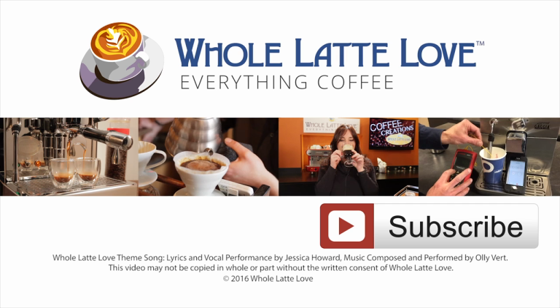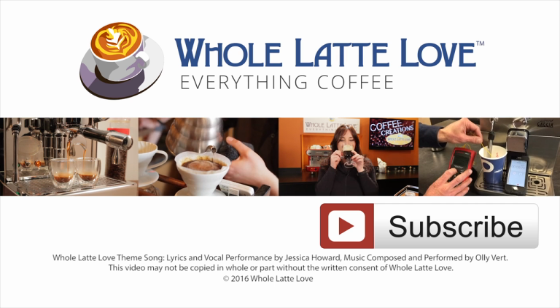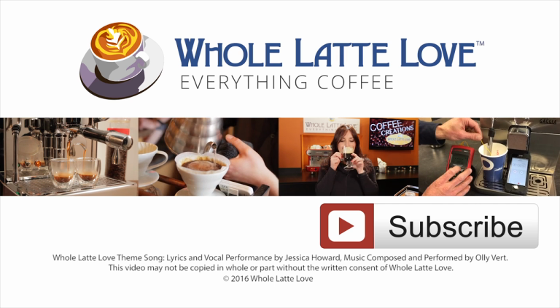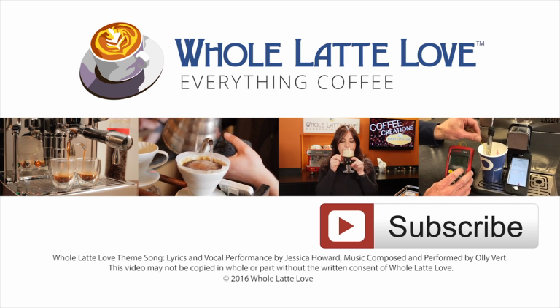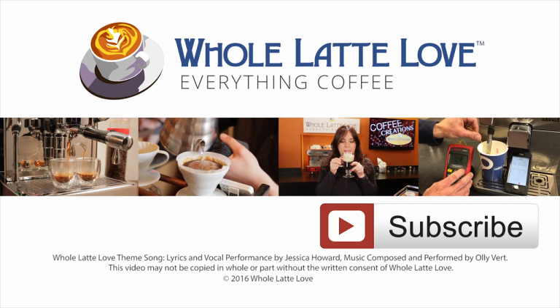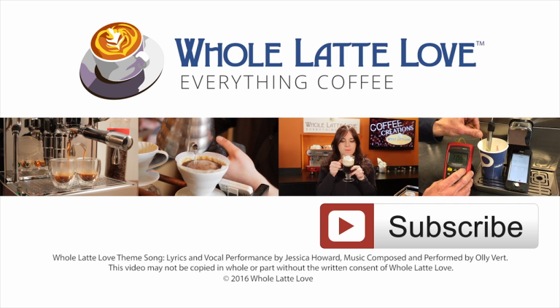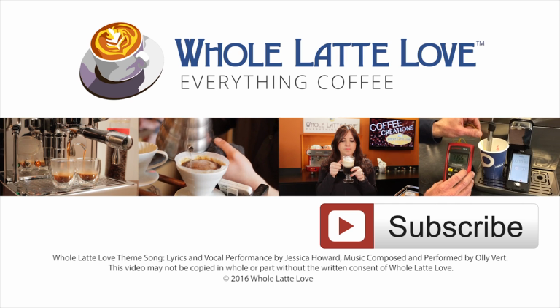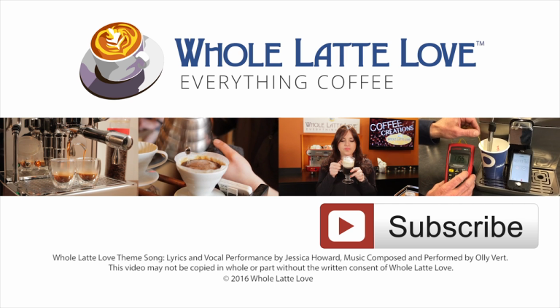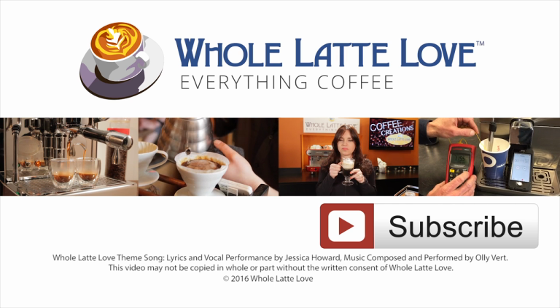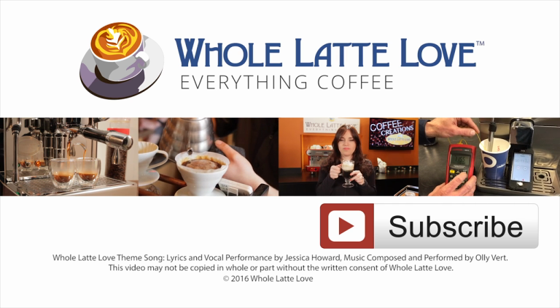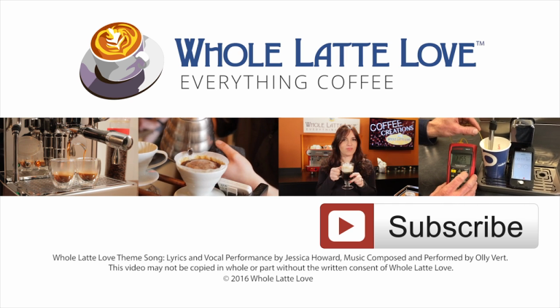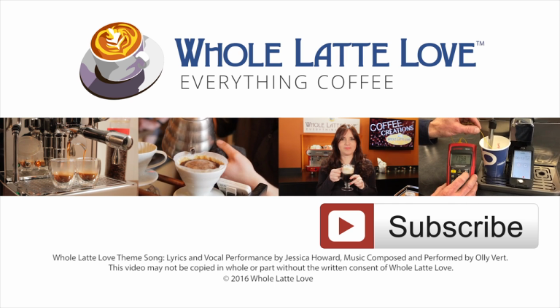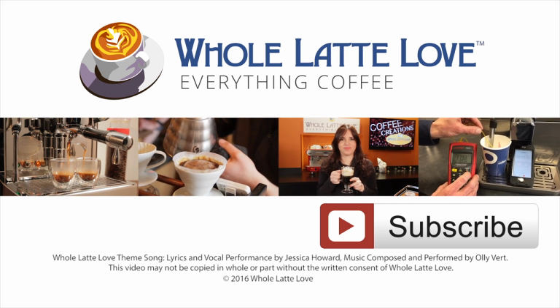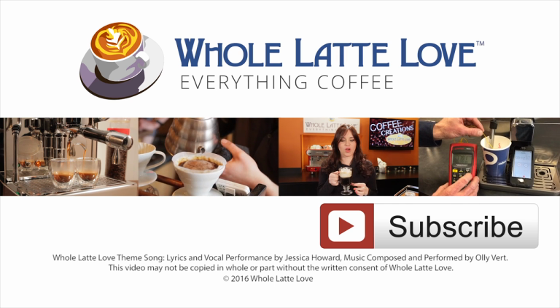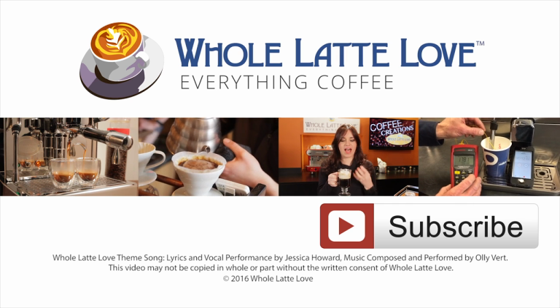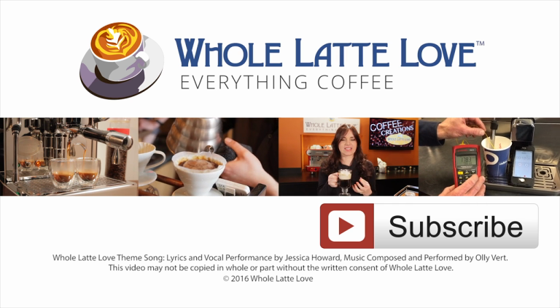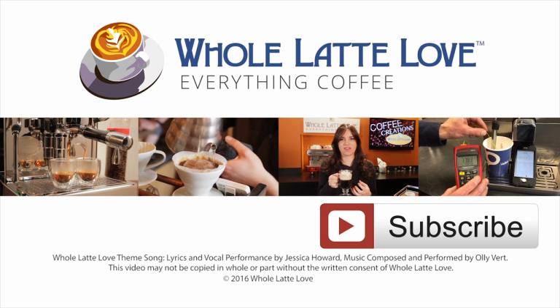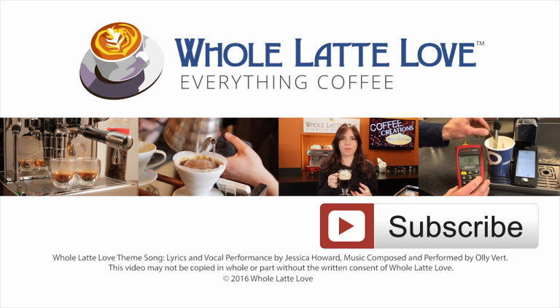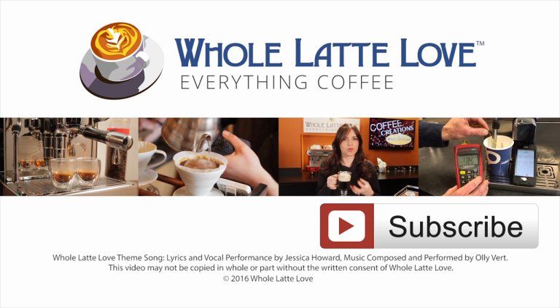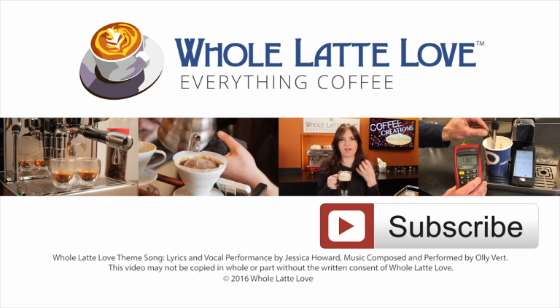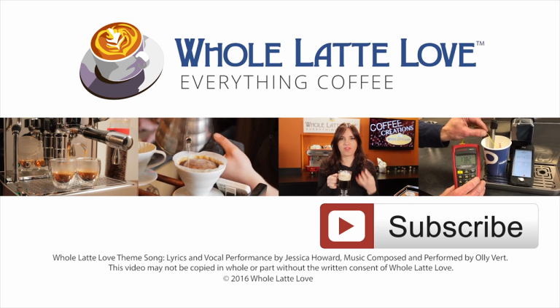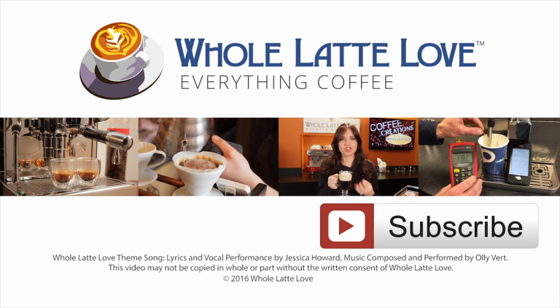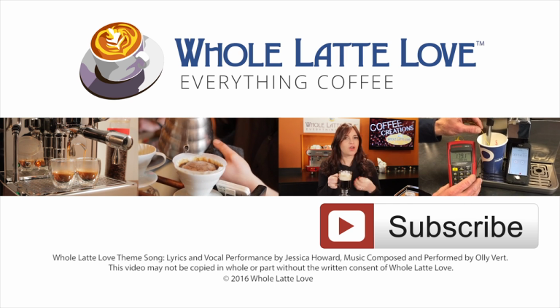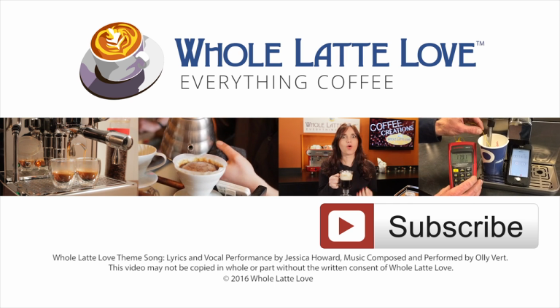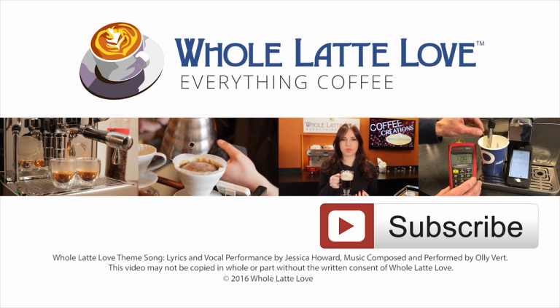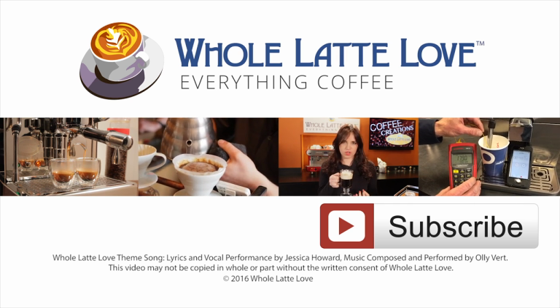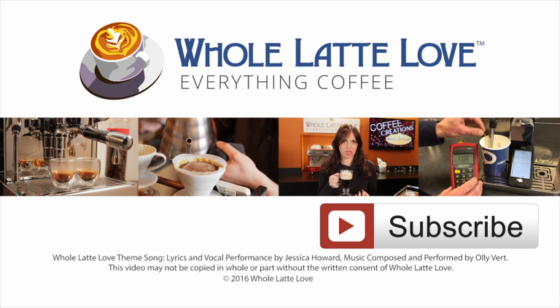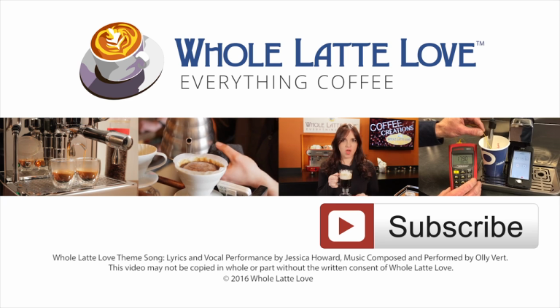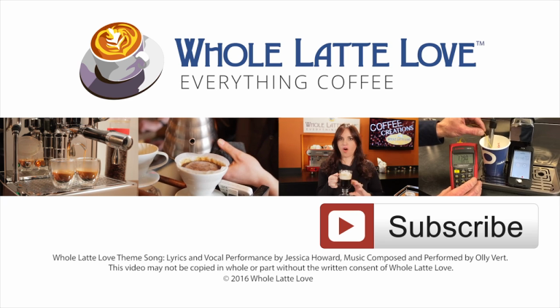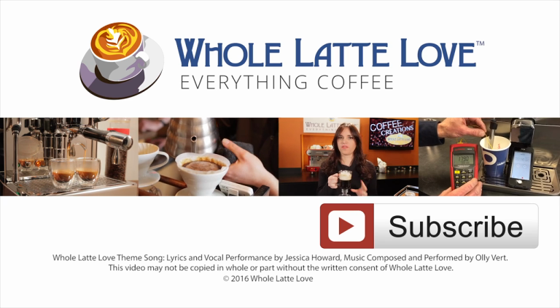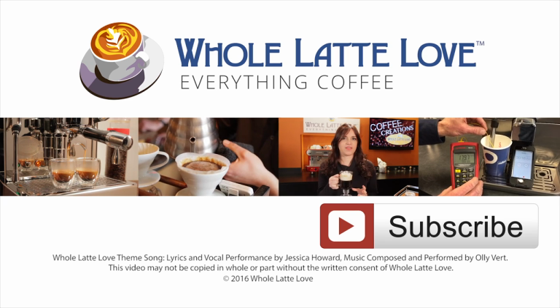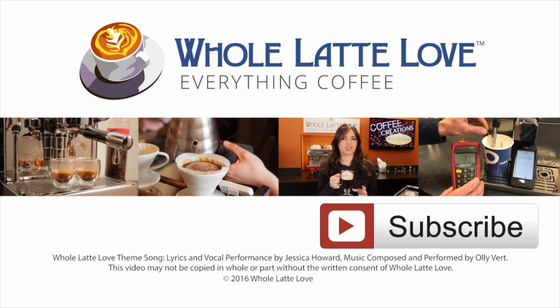Hey, why not subscribe now for easy free access to more videos on everything coffee brought to you by wholelattelove.com.